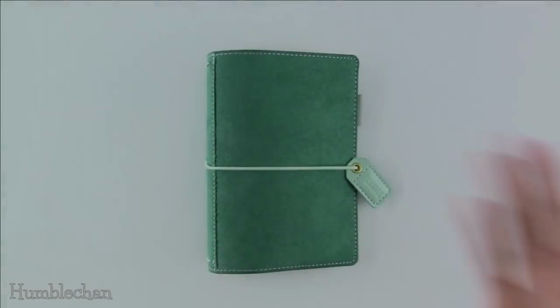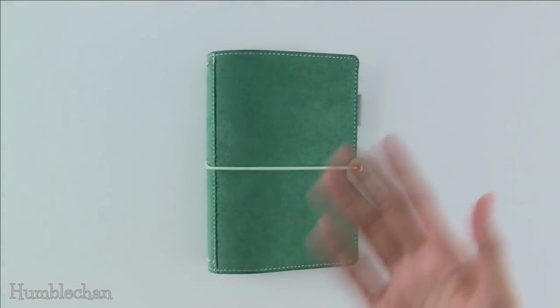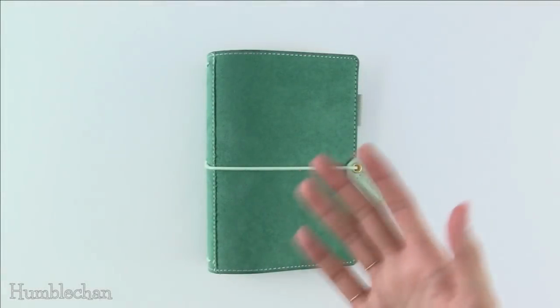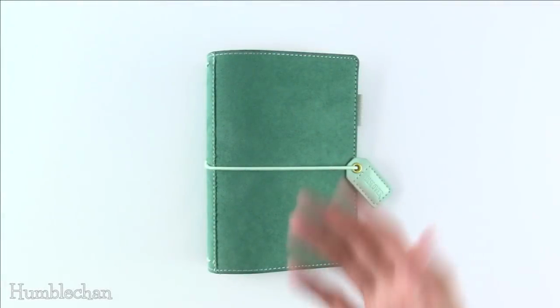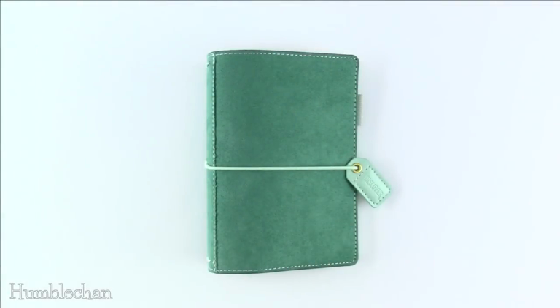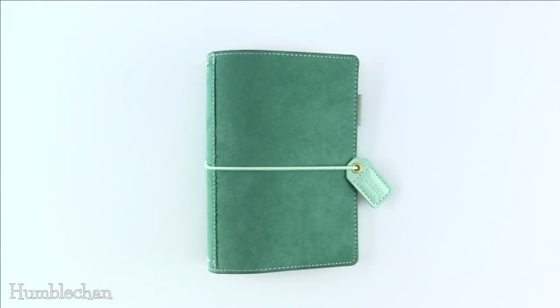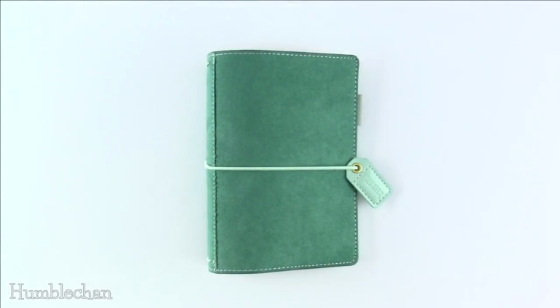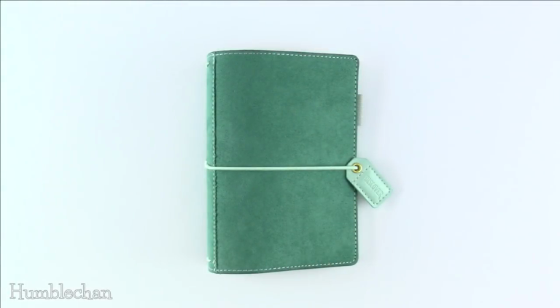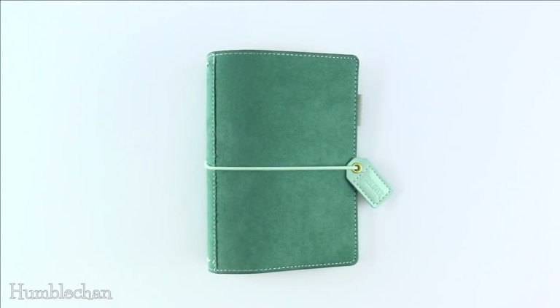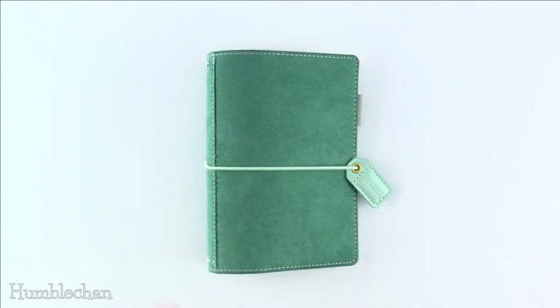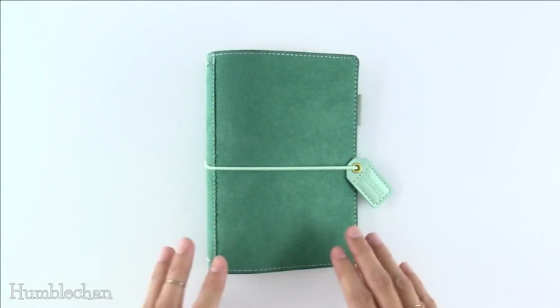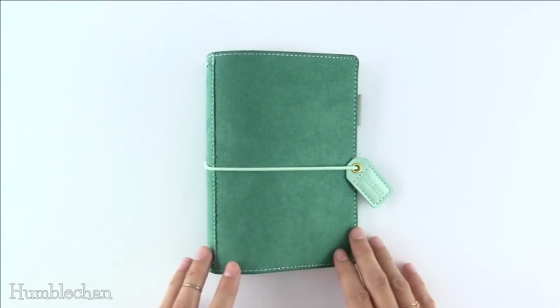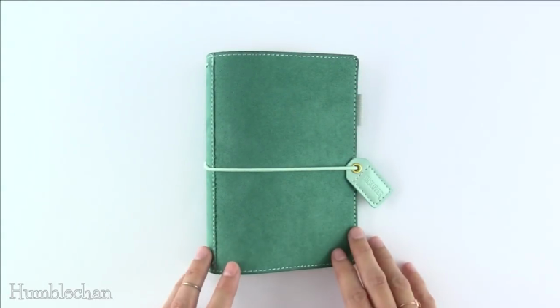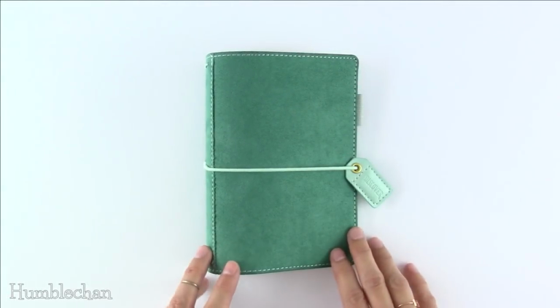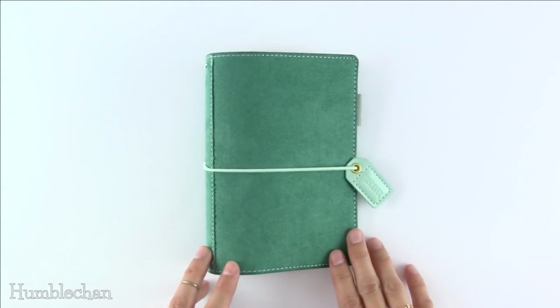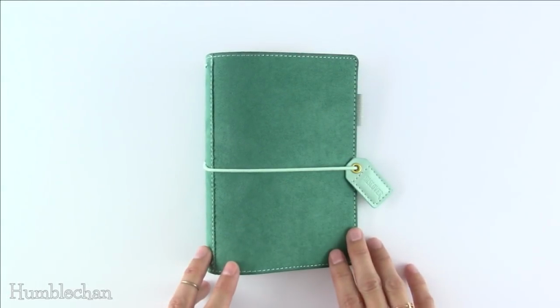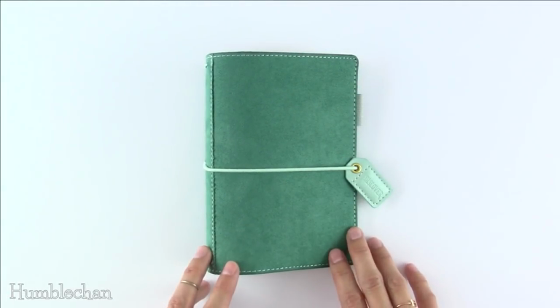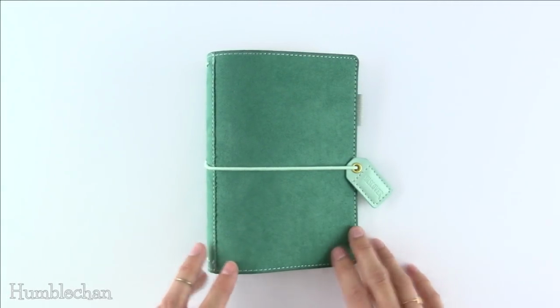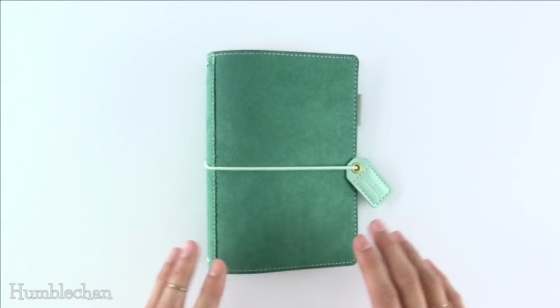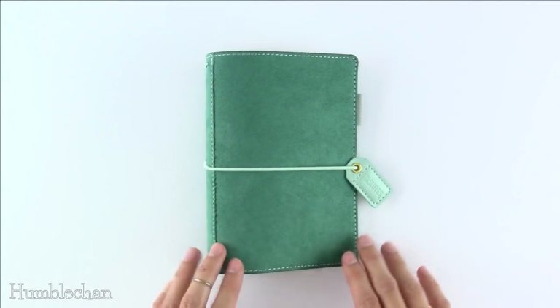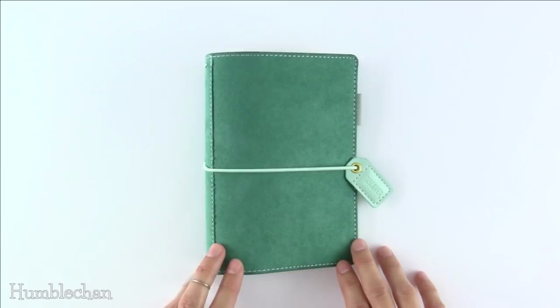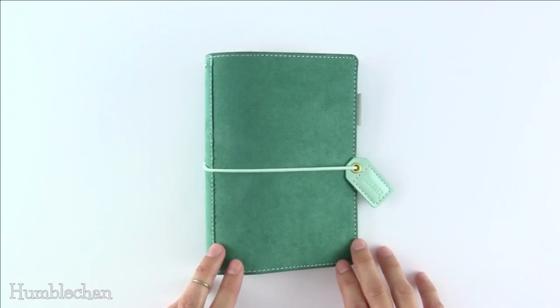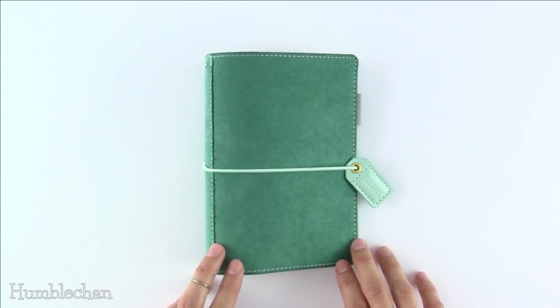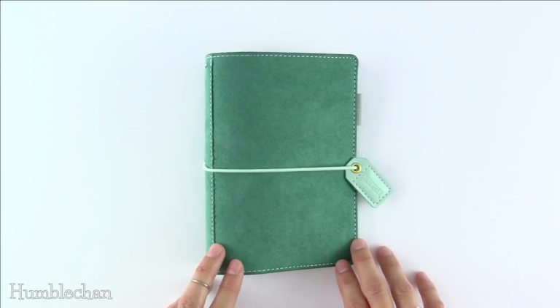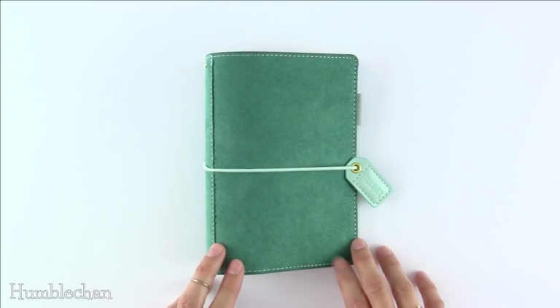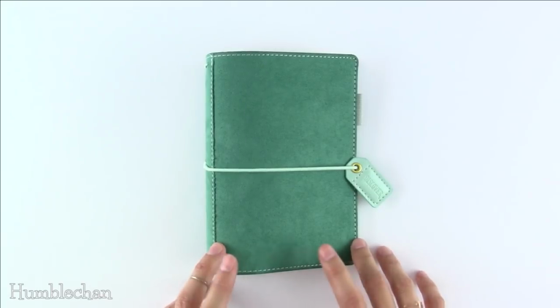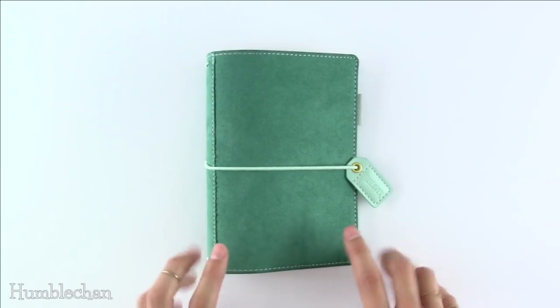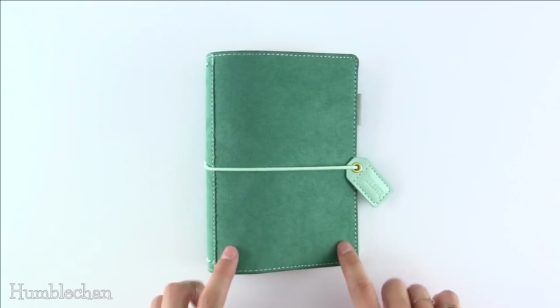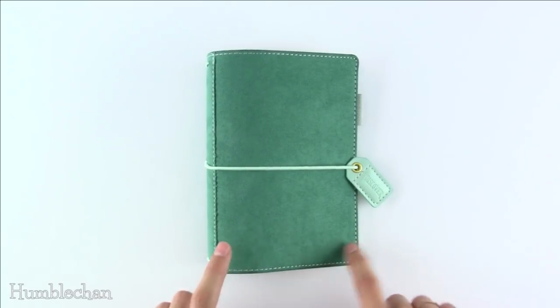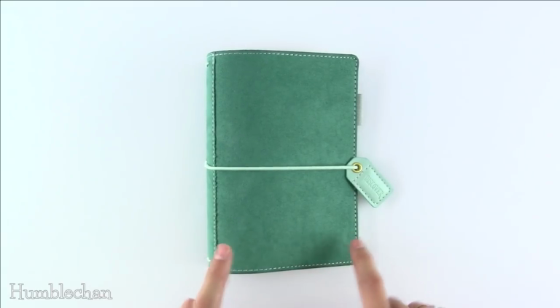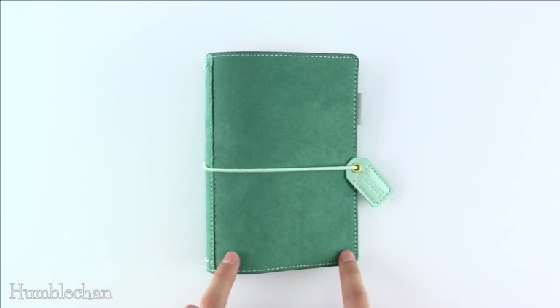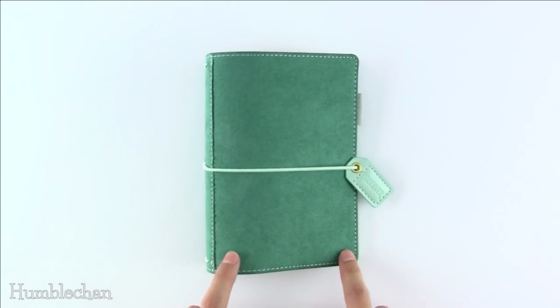Hey, this is Chan, and today I'm here to talk to you guys about this. This is the Webster's Pages Pocket Travelers Notebook, and this is the Aspen Green one.